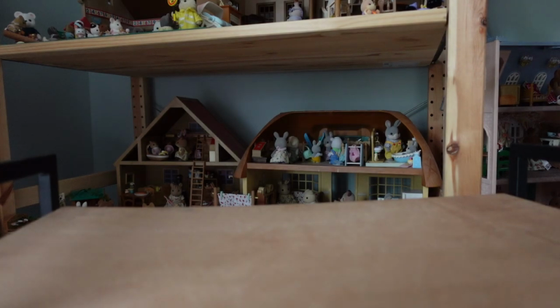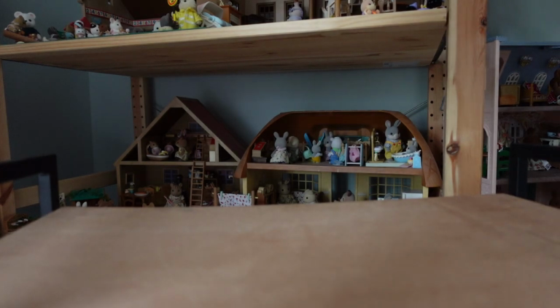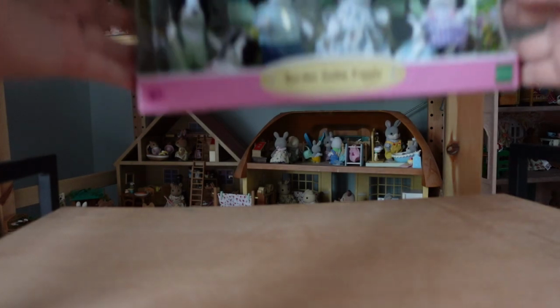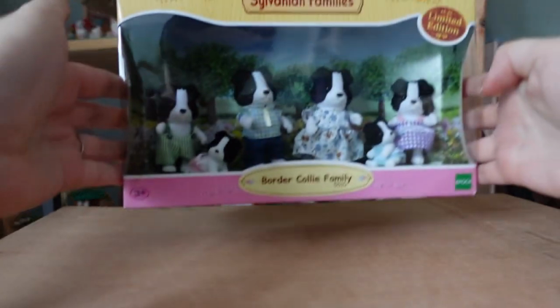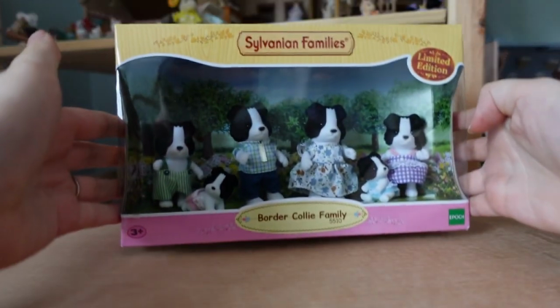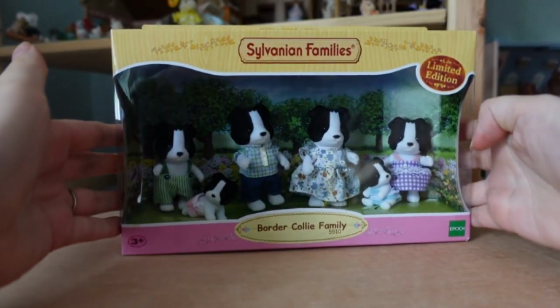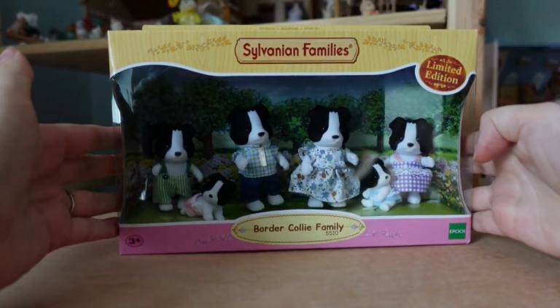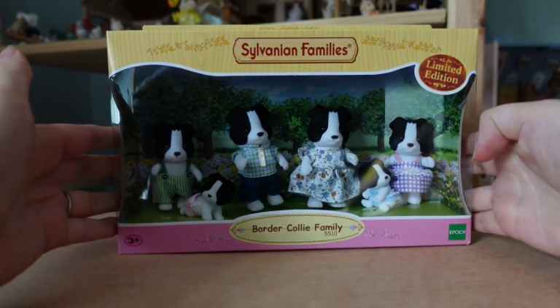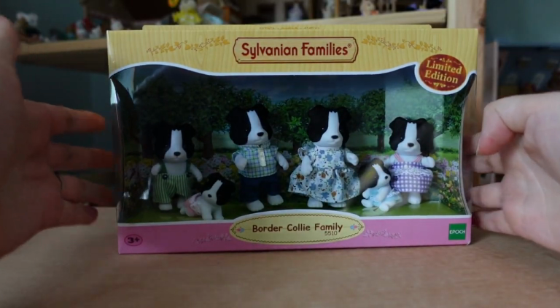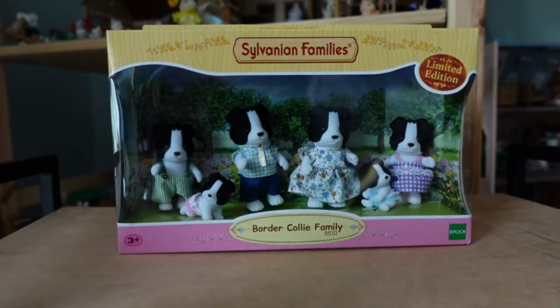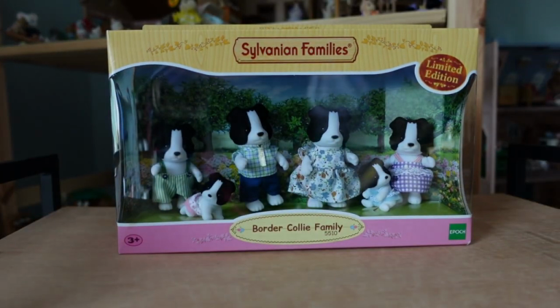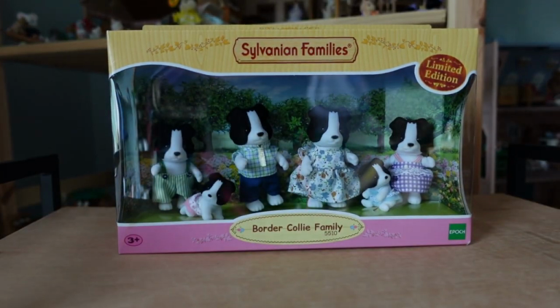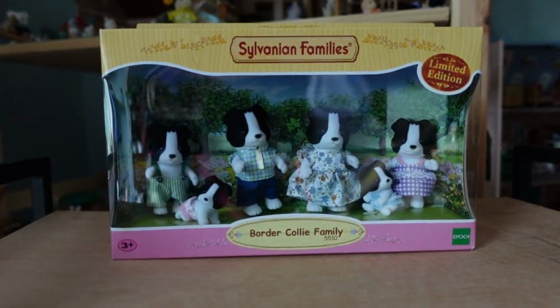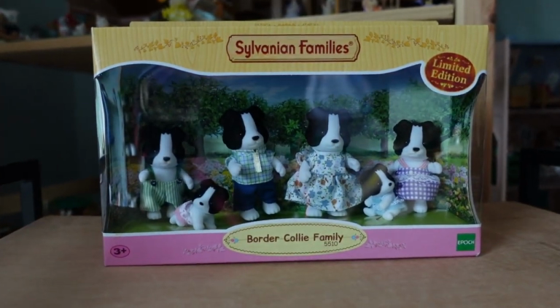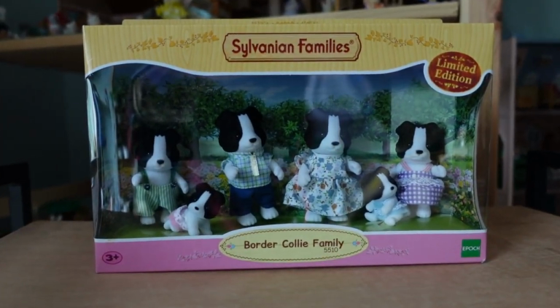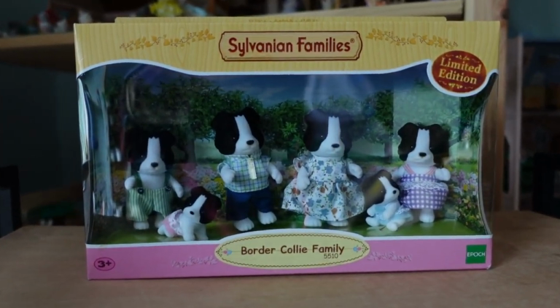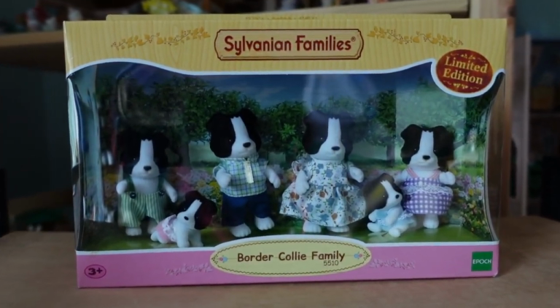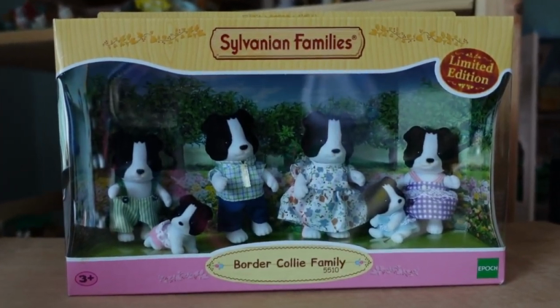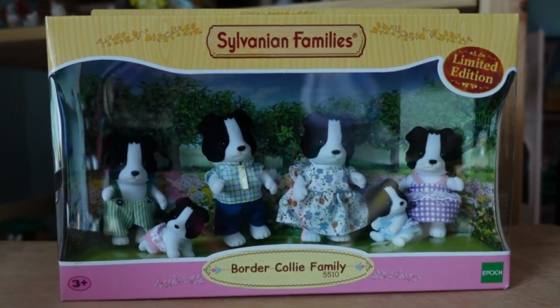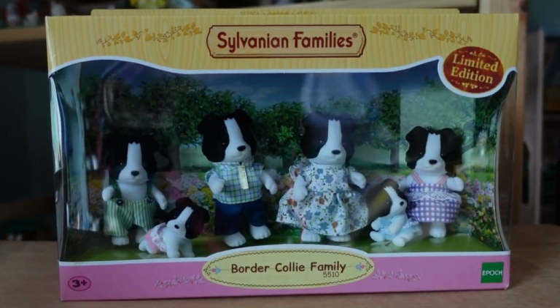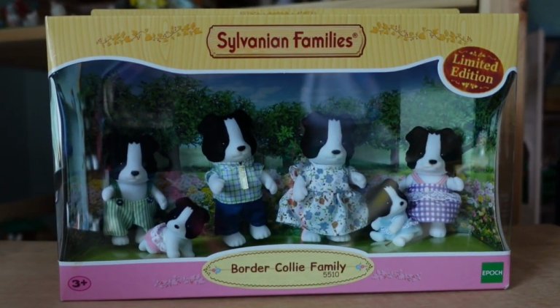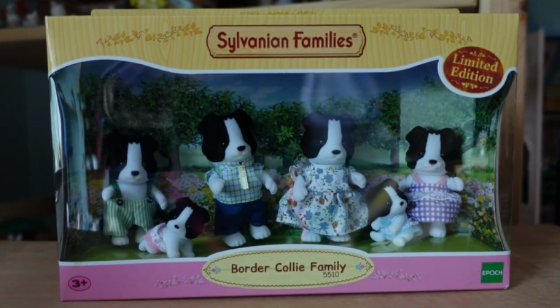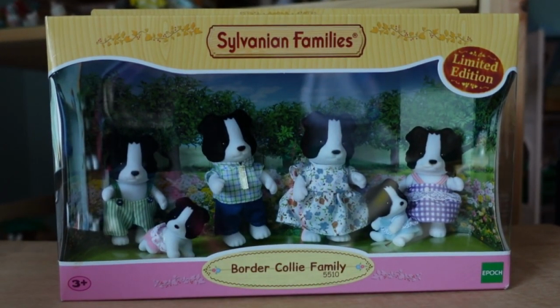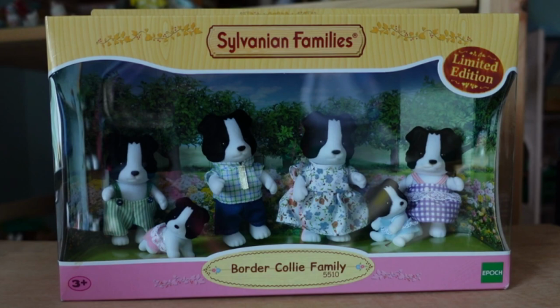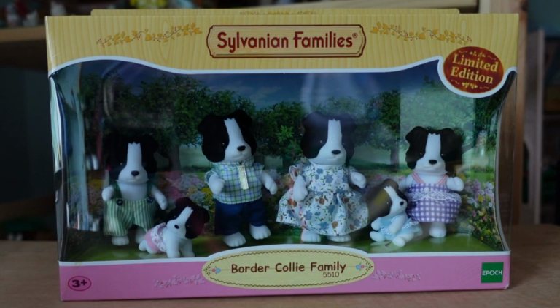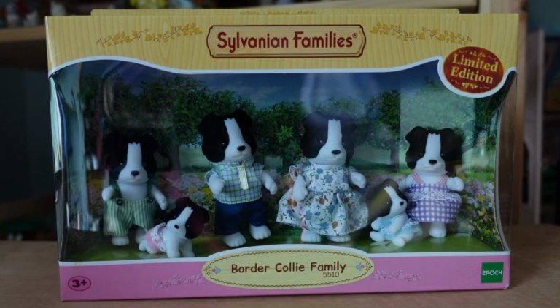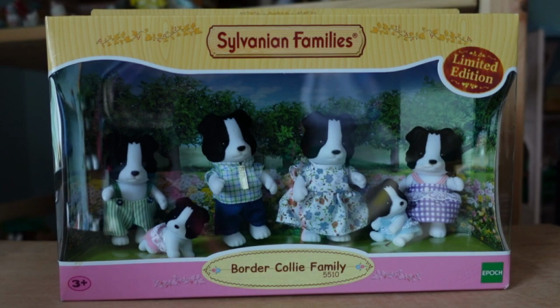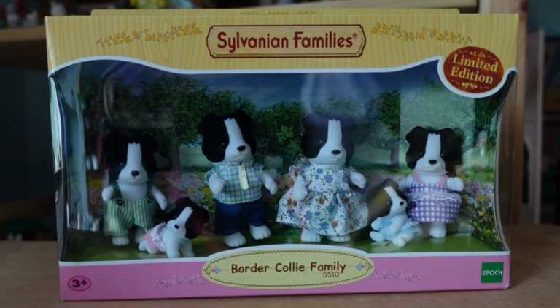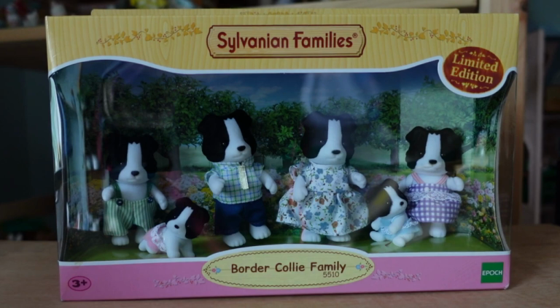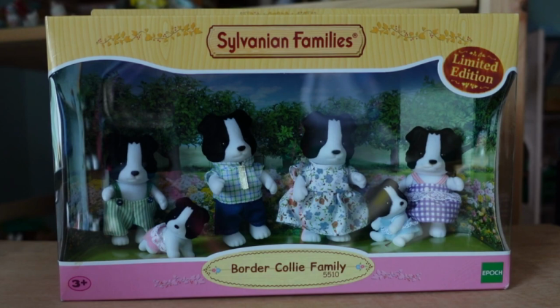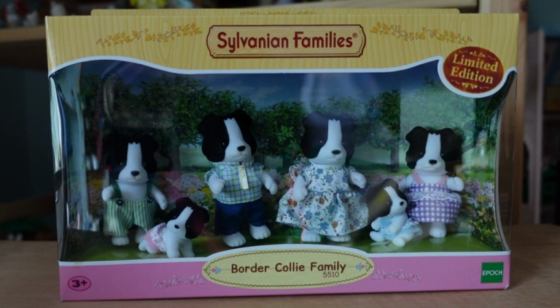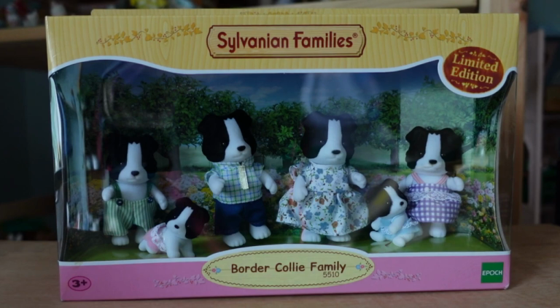So here's my version — a limited edition from Epoch — but we don't need to spend lots of time looking at the box, so let's get them opened.